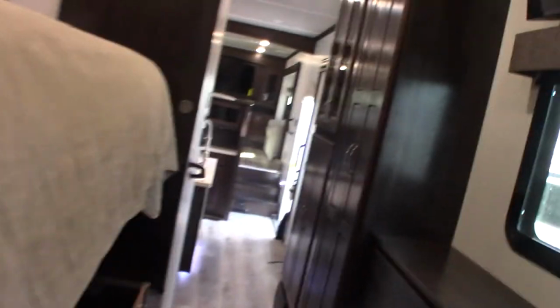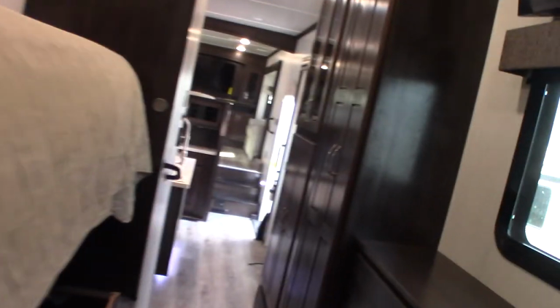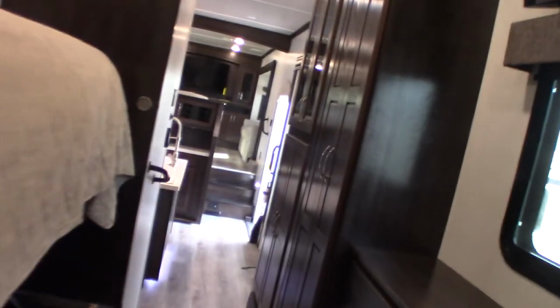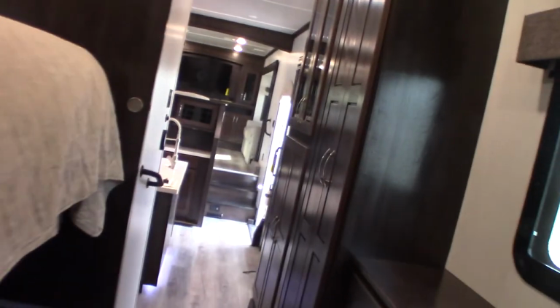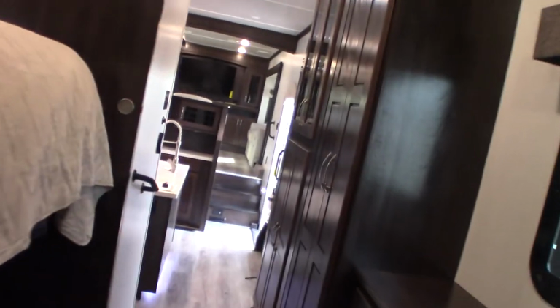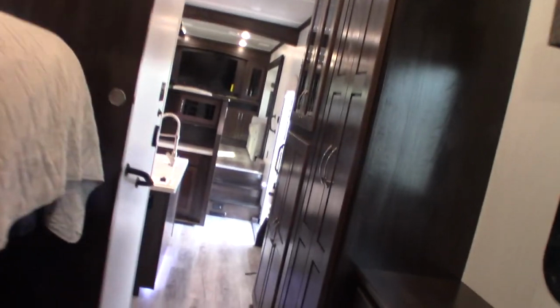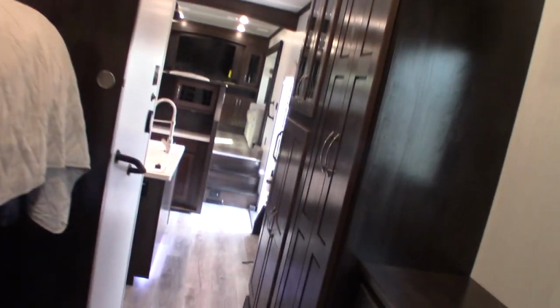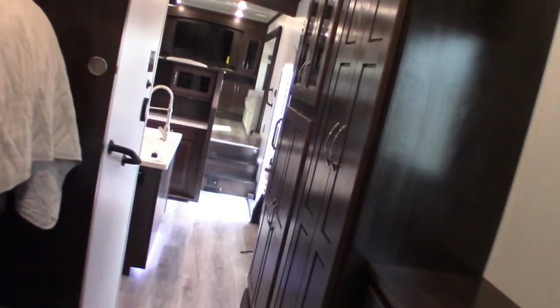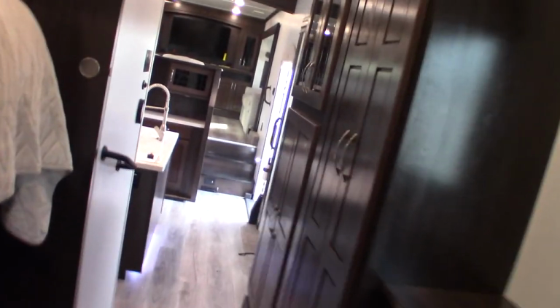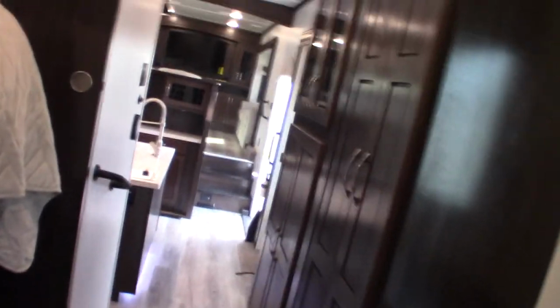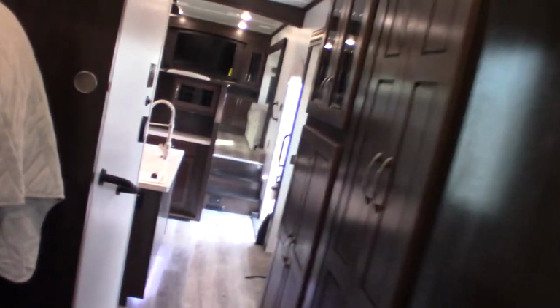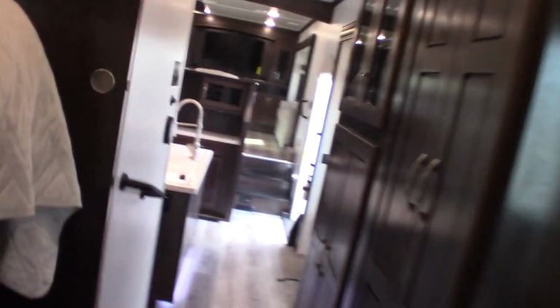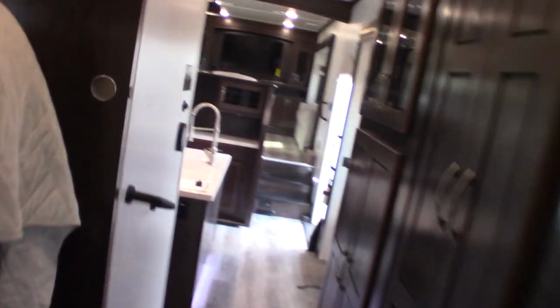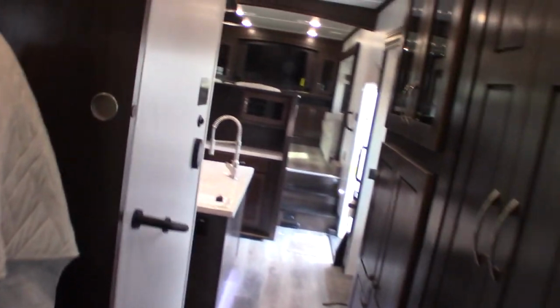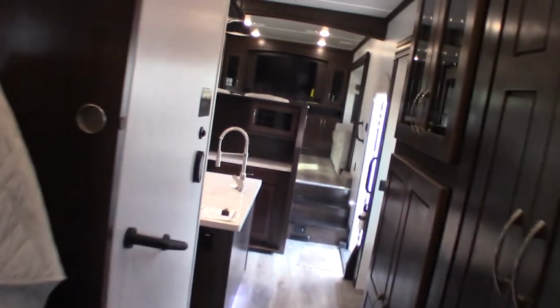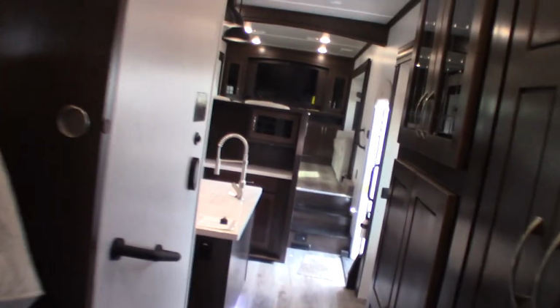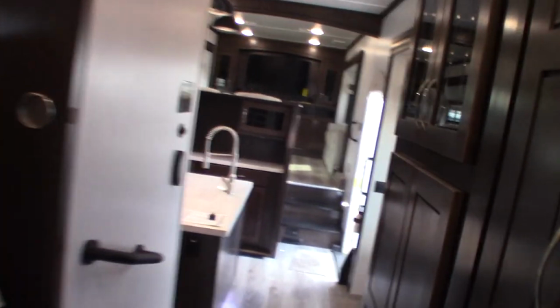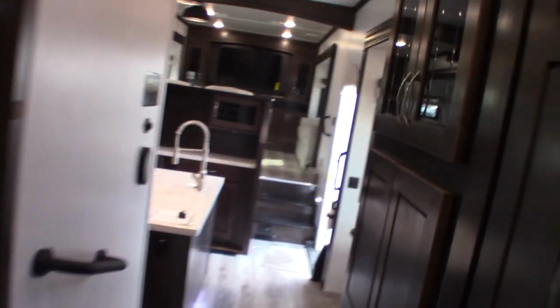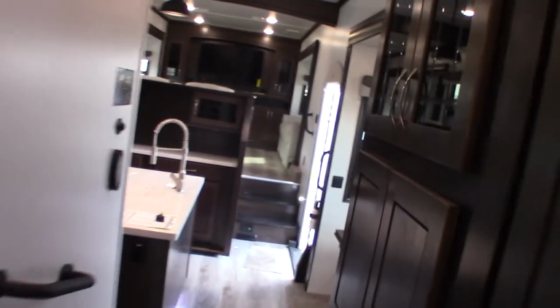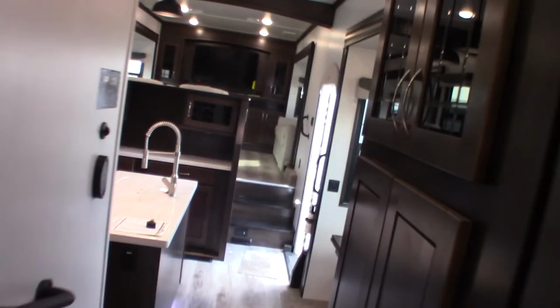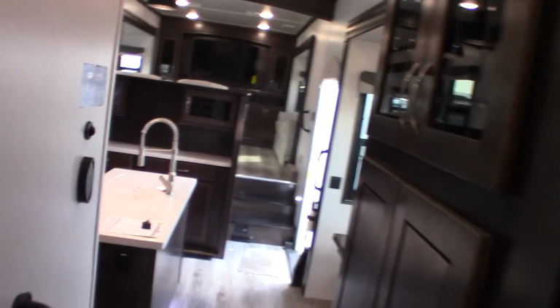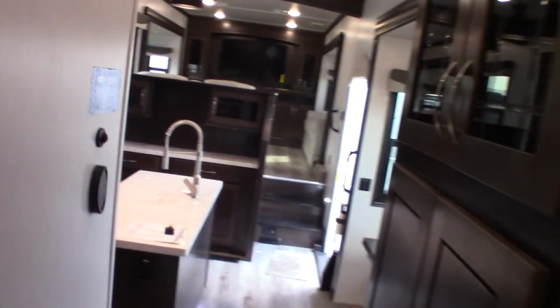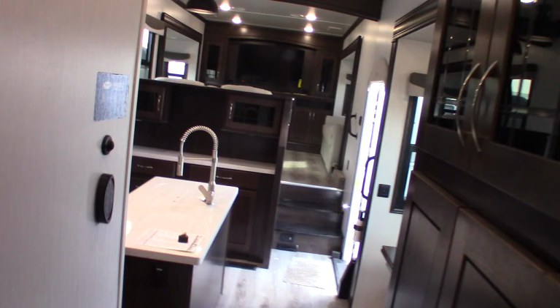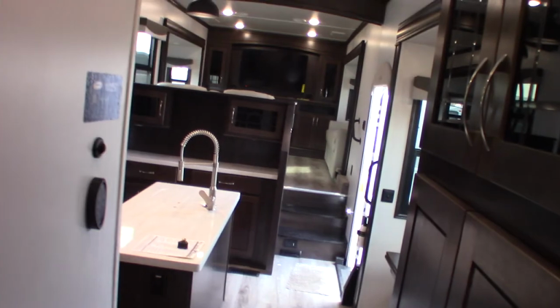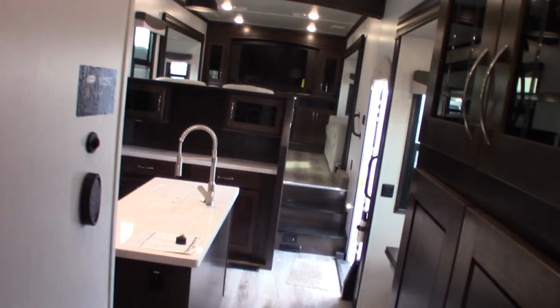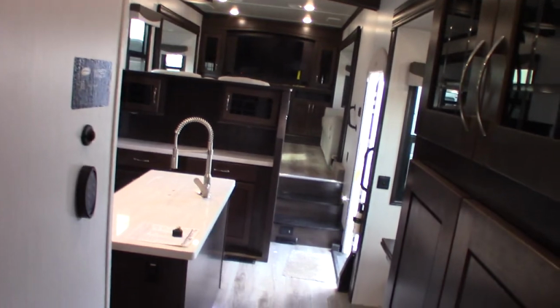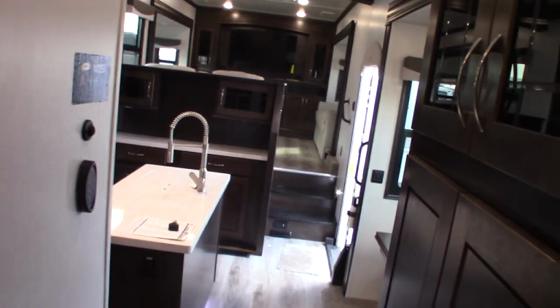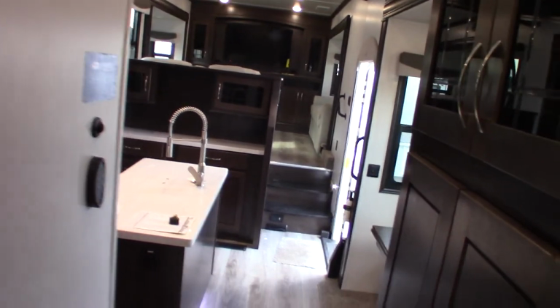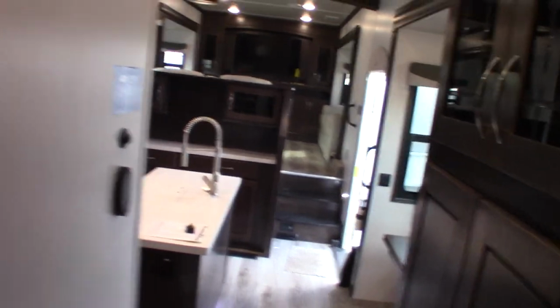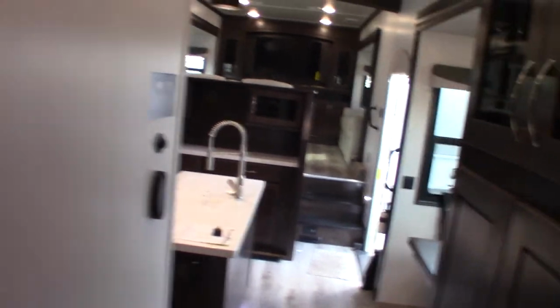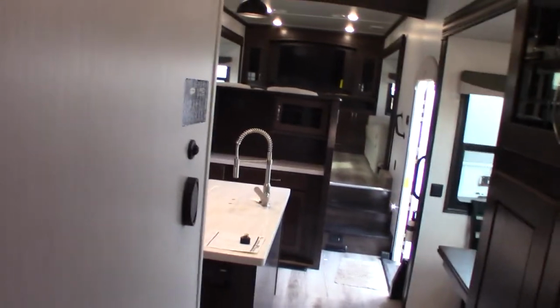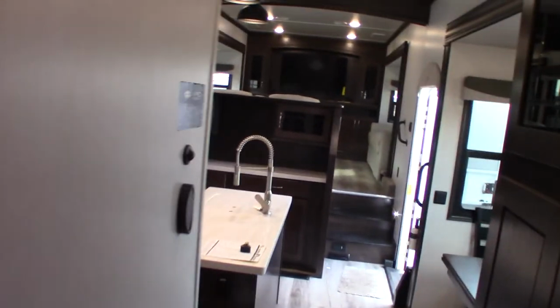Alrighty, we've got lots of slide rooms — we have five of them. One, two, three, four, five slide rooms. Nice.